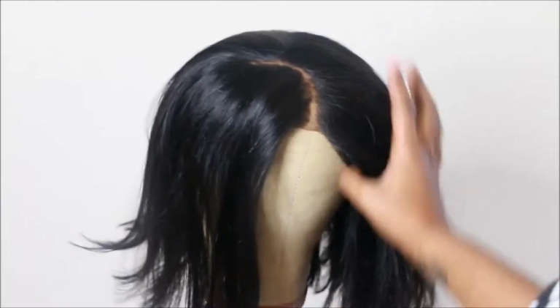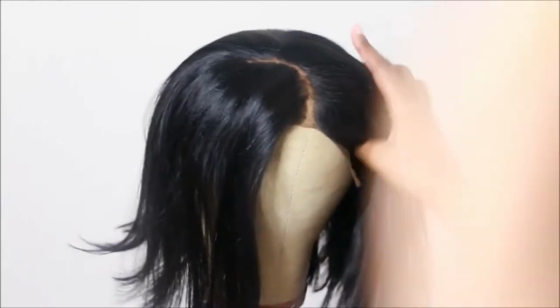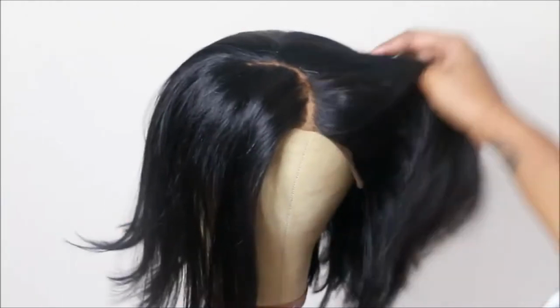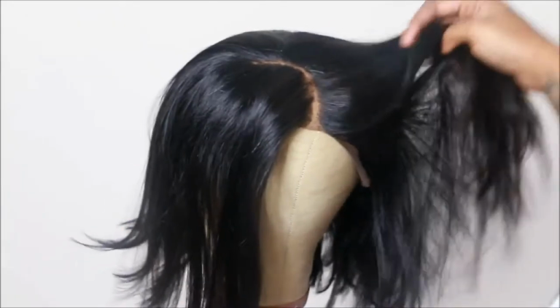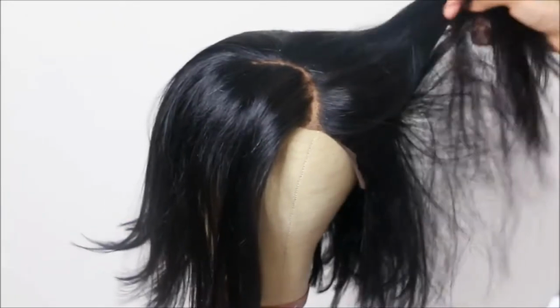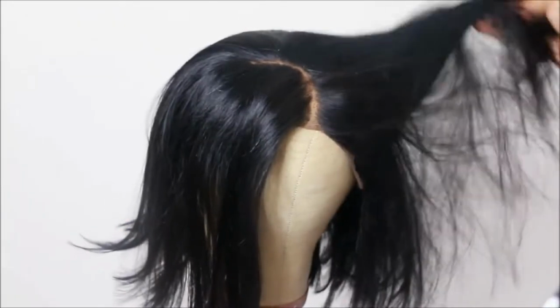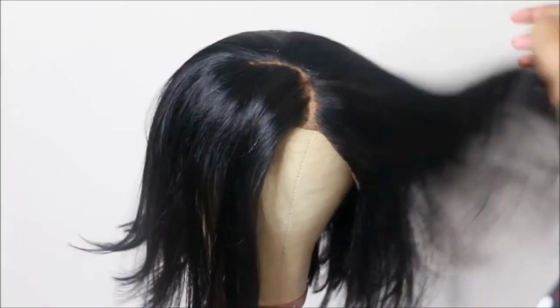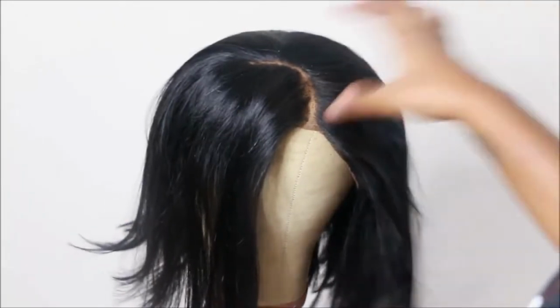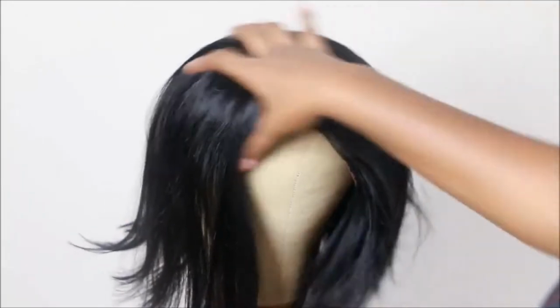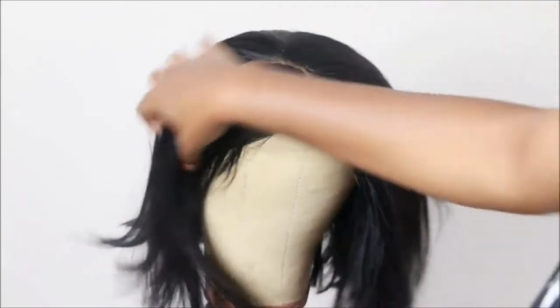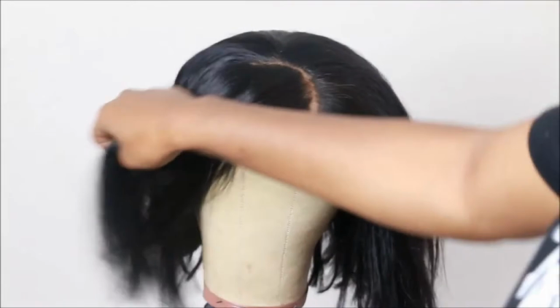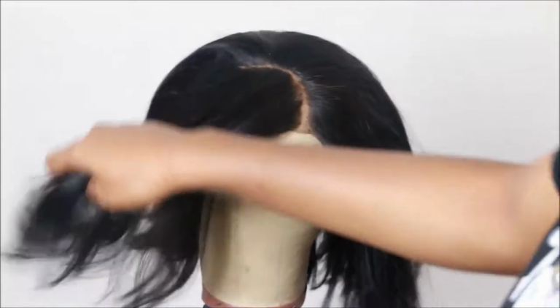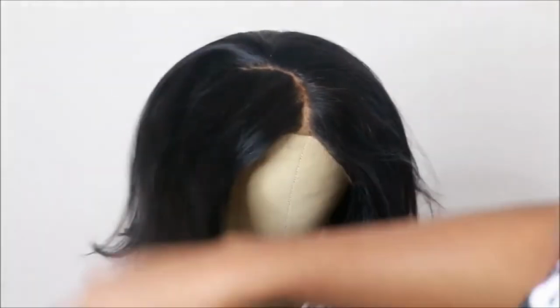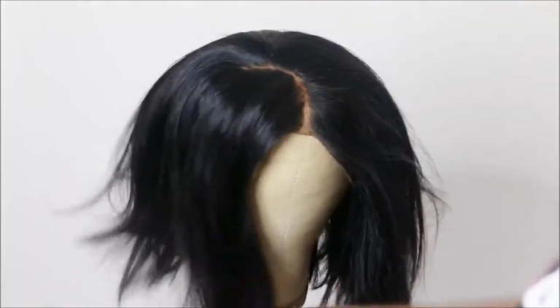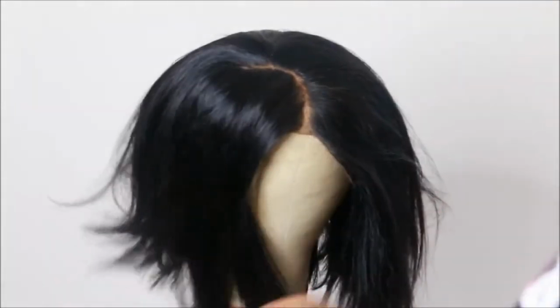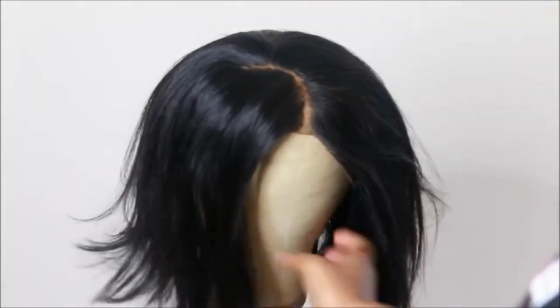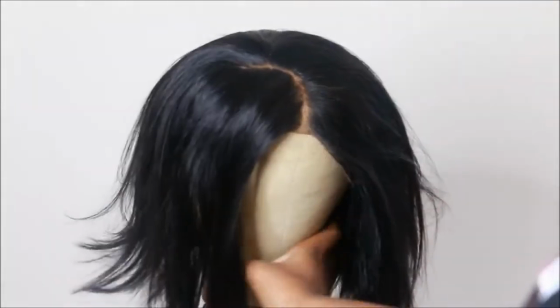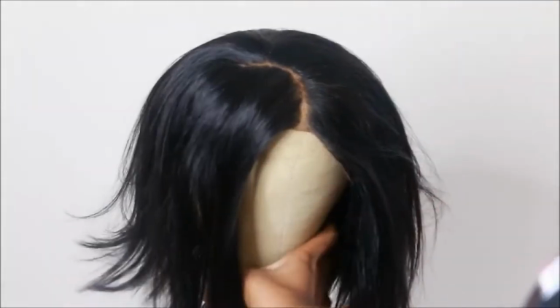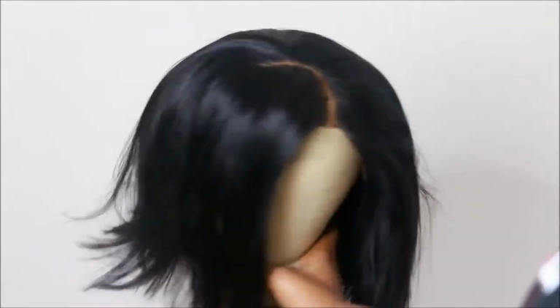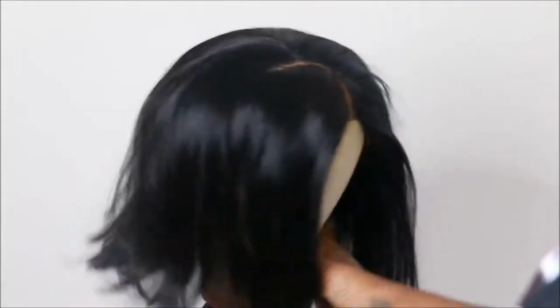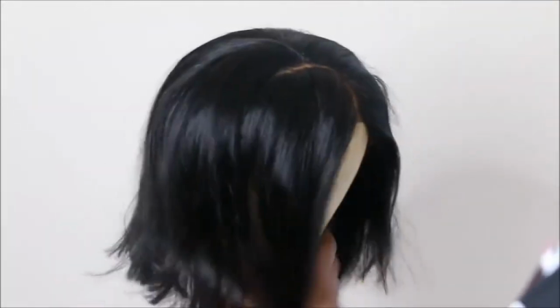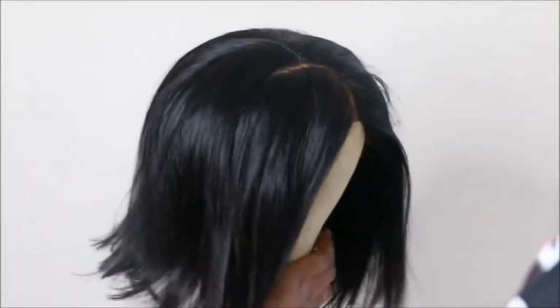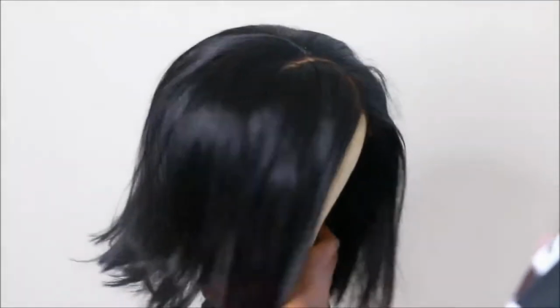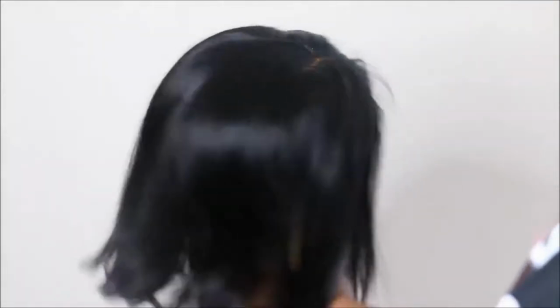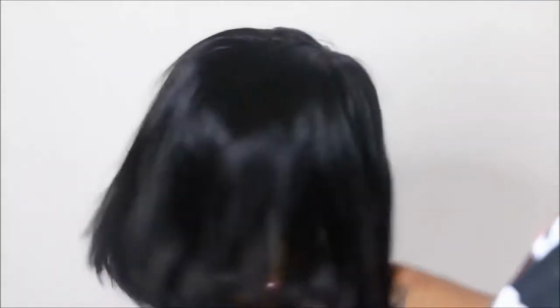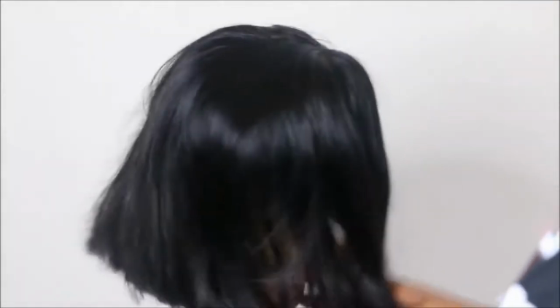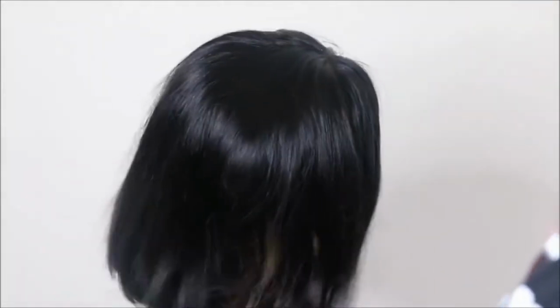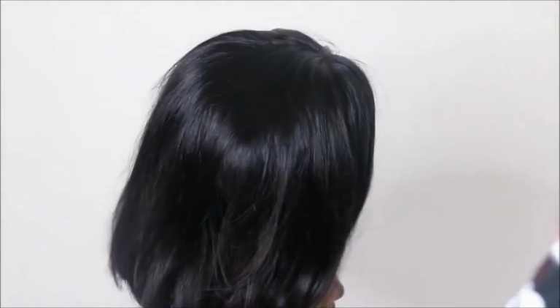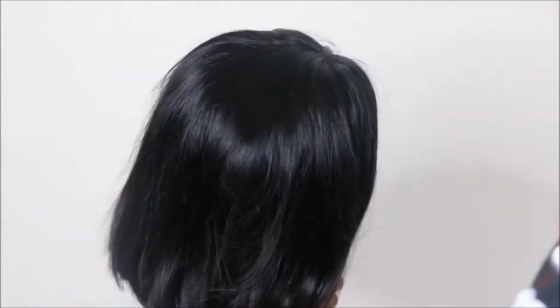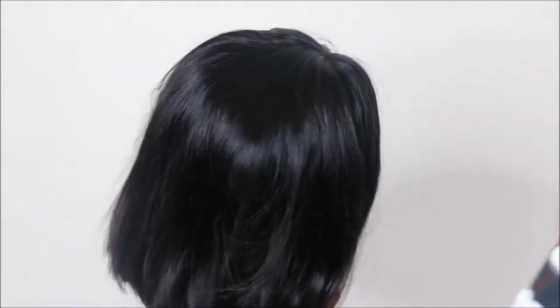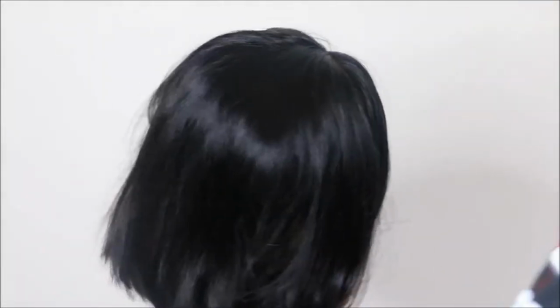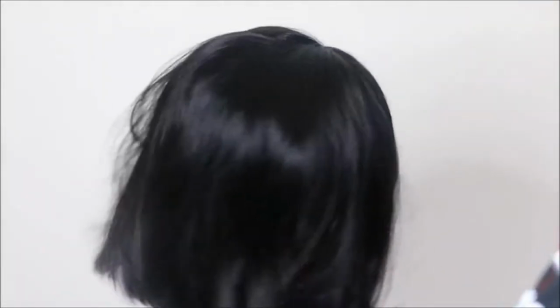So here we are today, and of course my wig looks like it's been through a few things, so I'm just going to go in and refresh it.